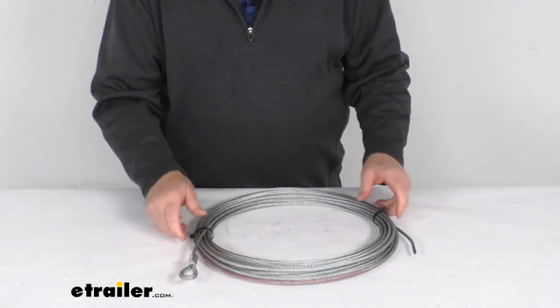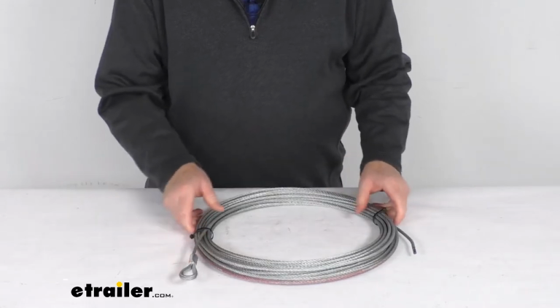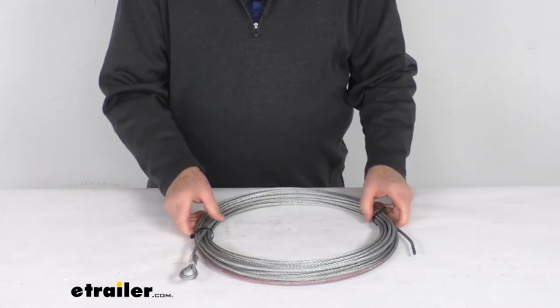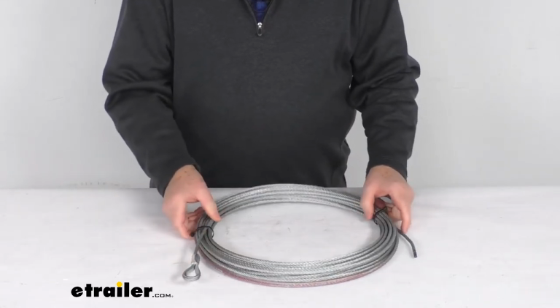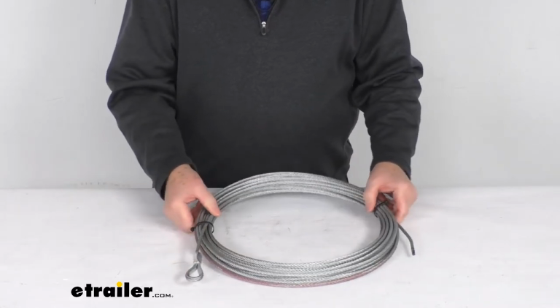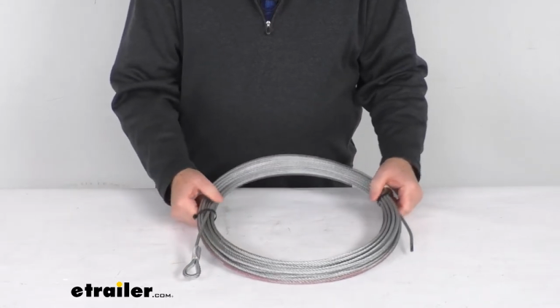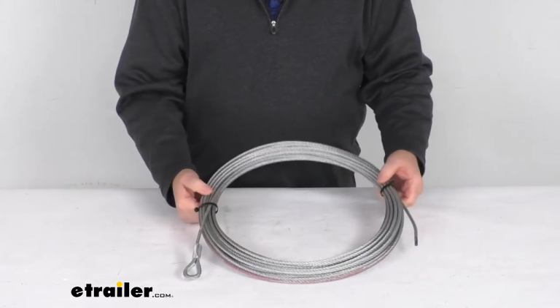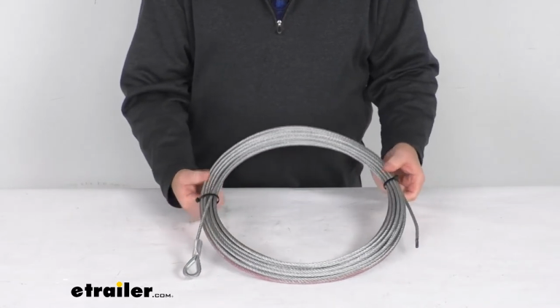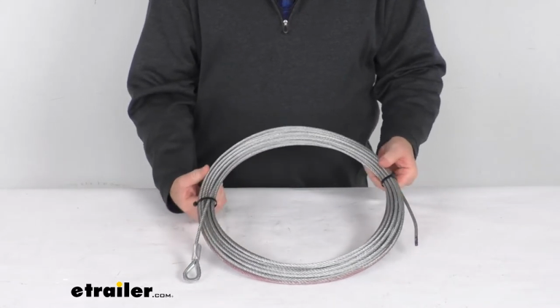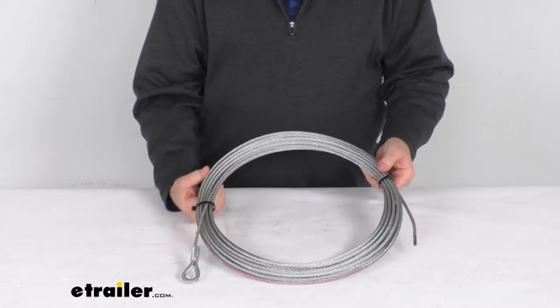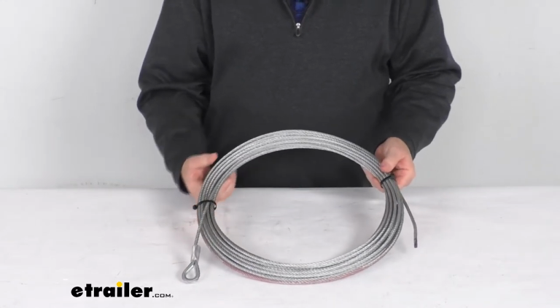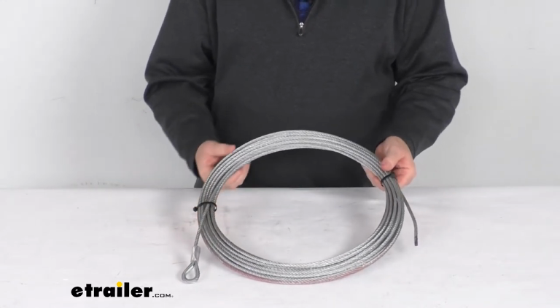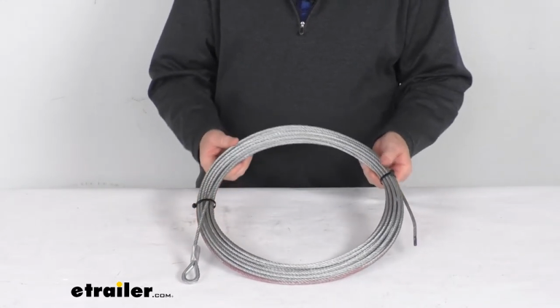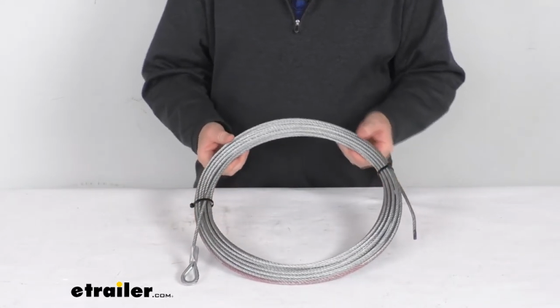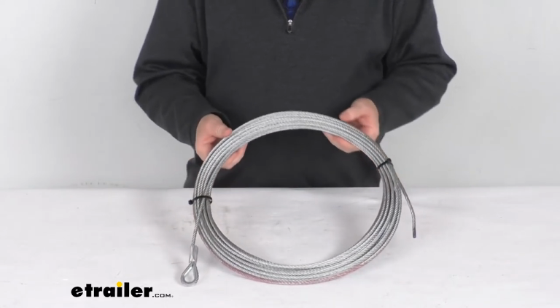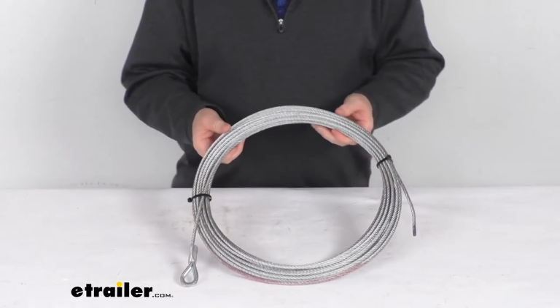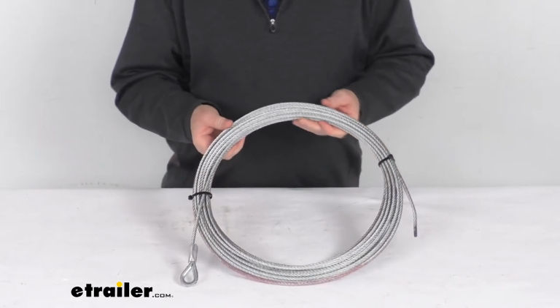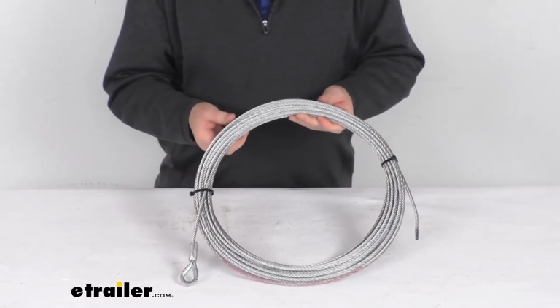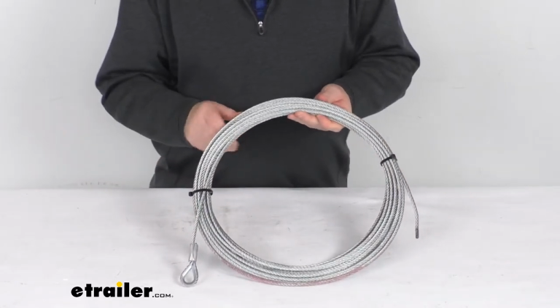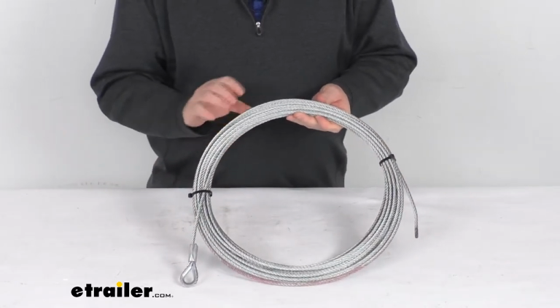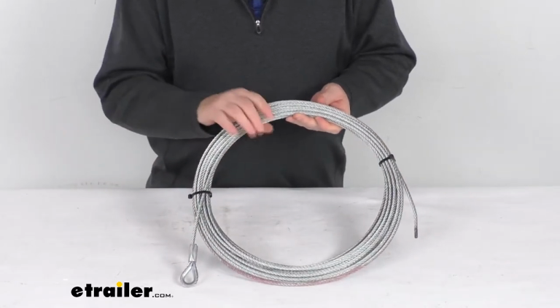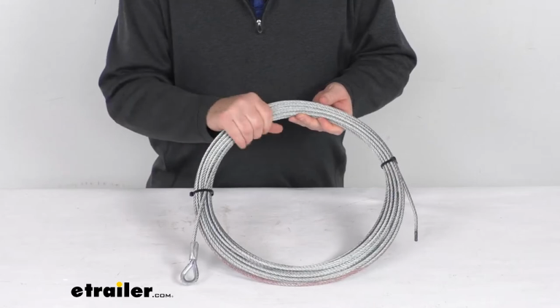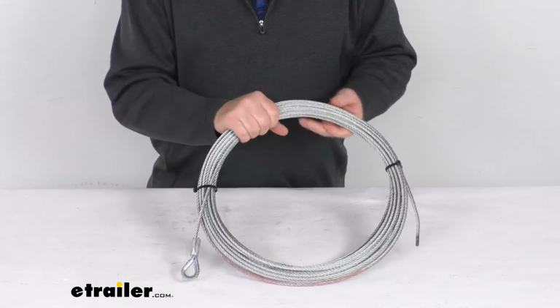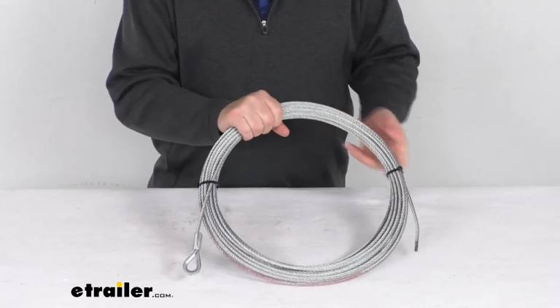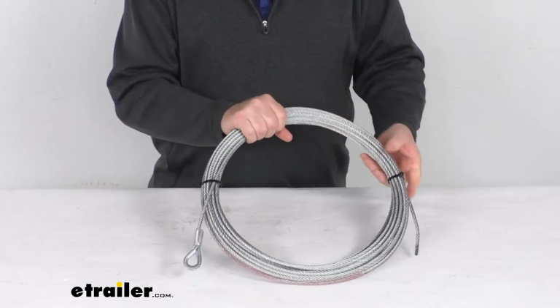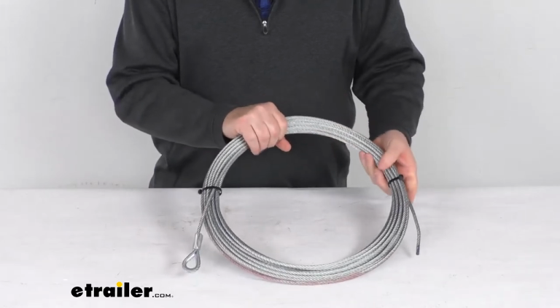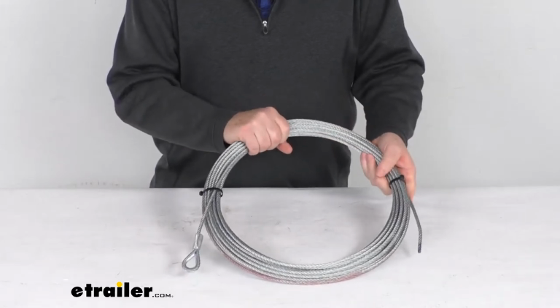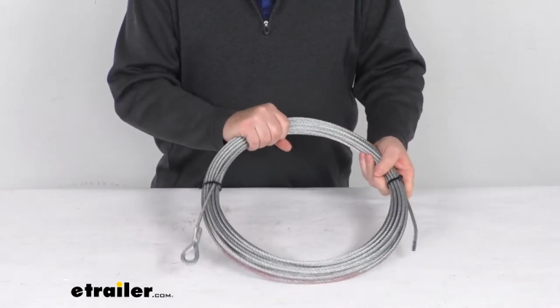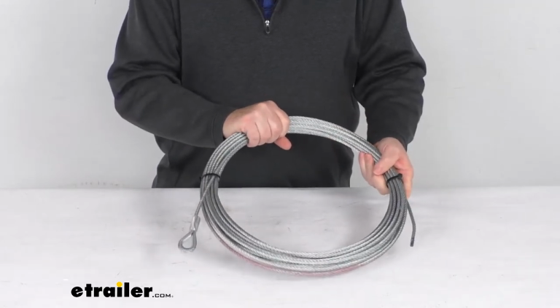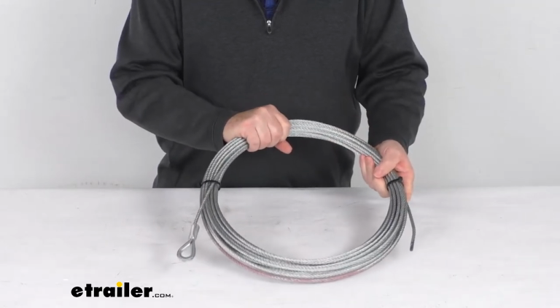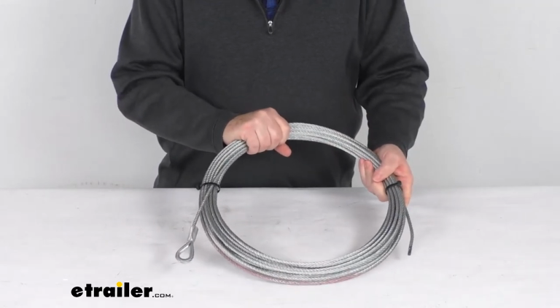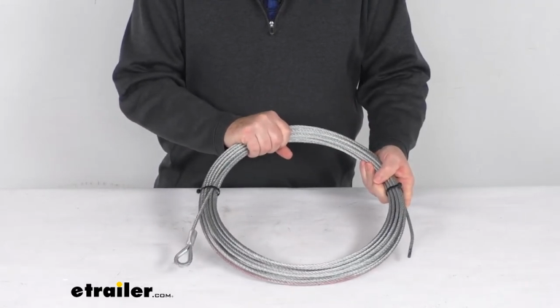A few specs on this: the diameter is 7/32nd of an inch and the total length is 55 feet.